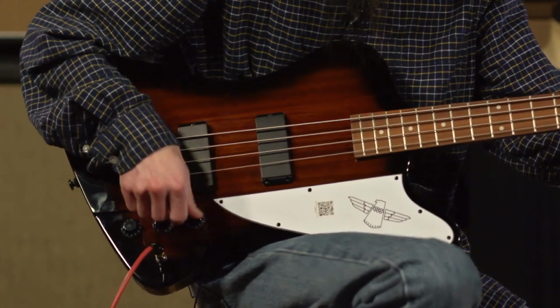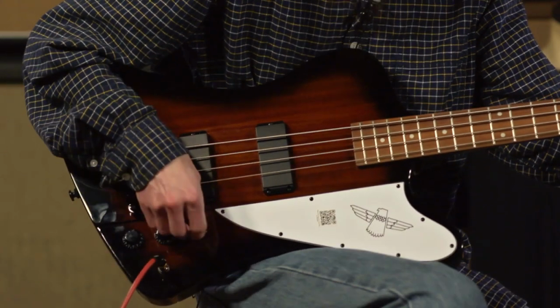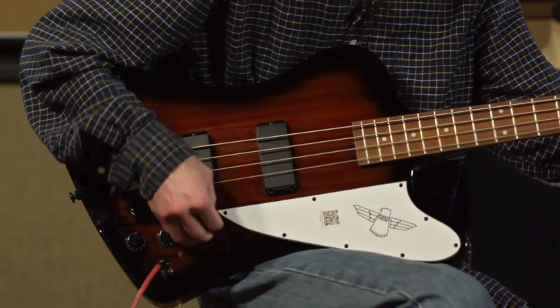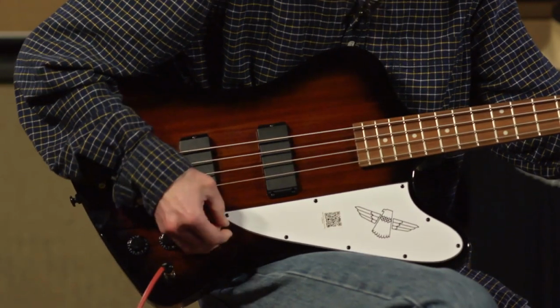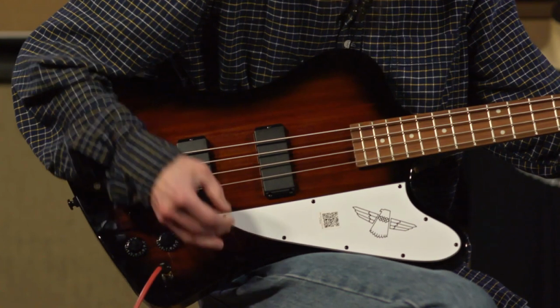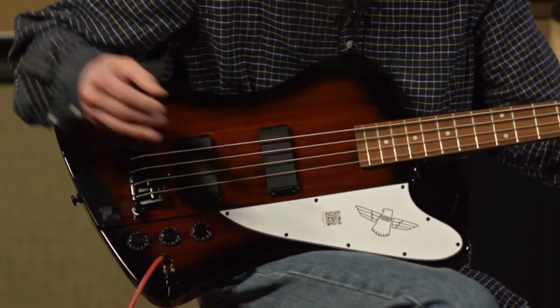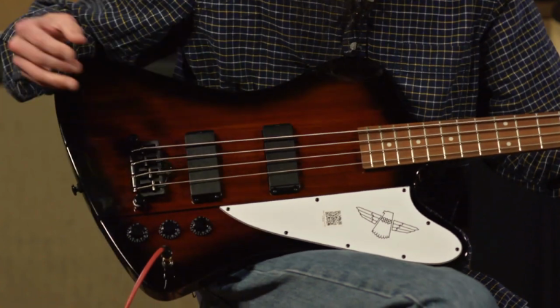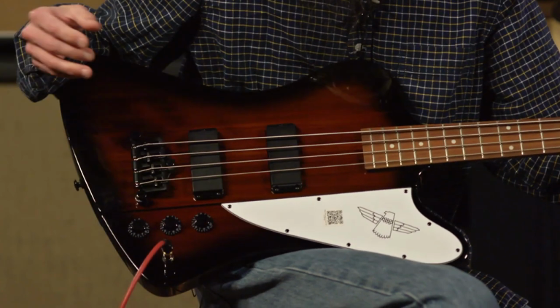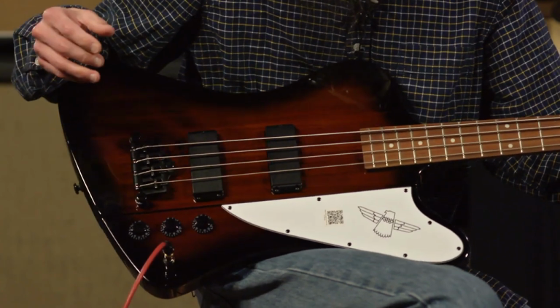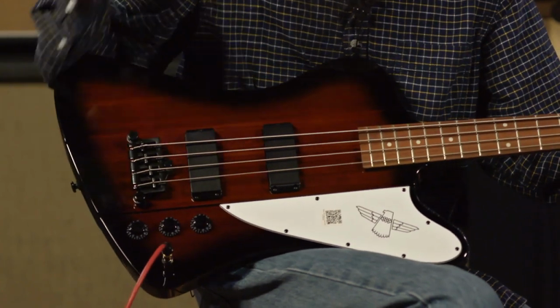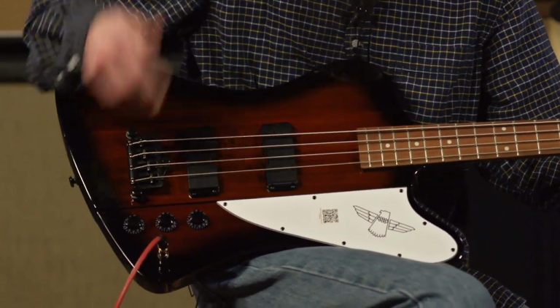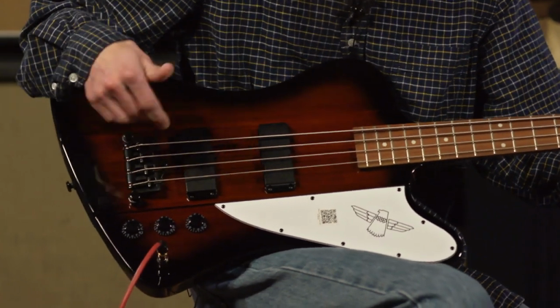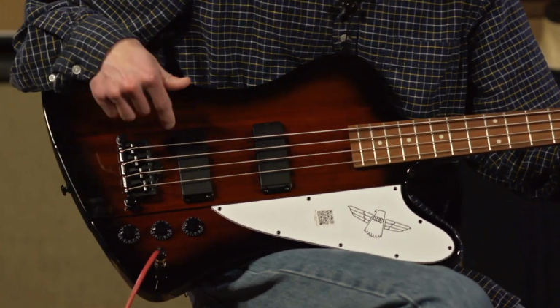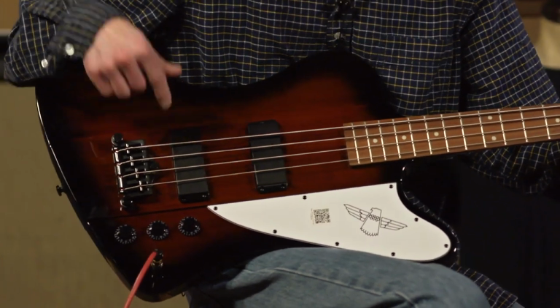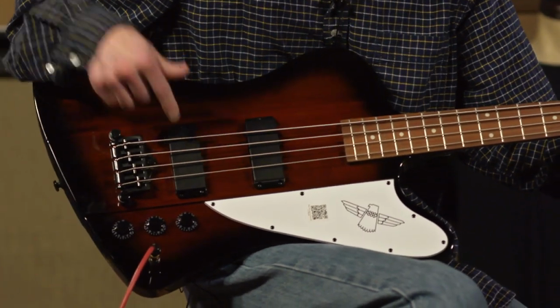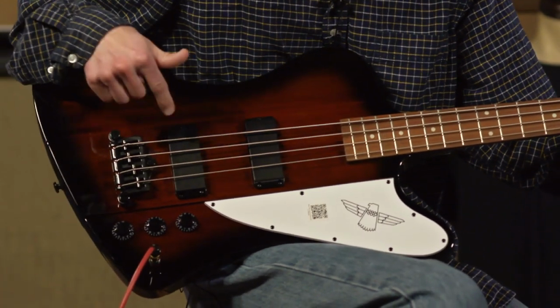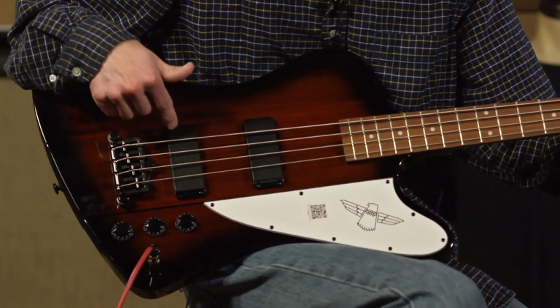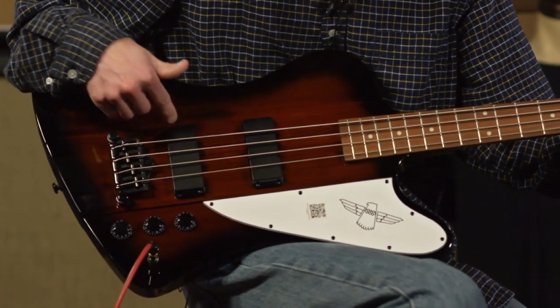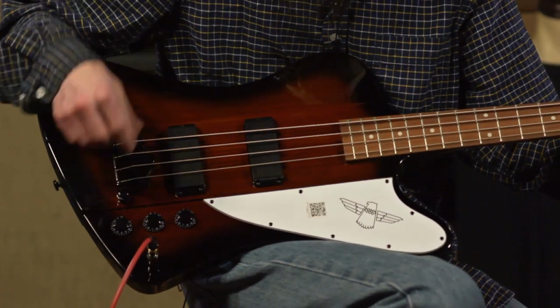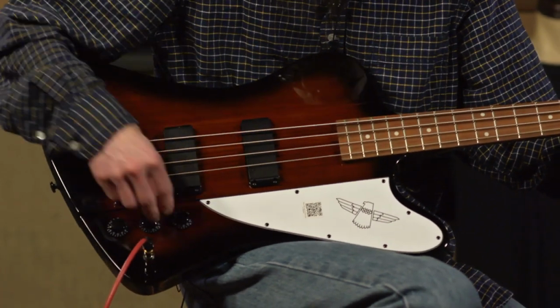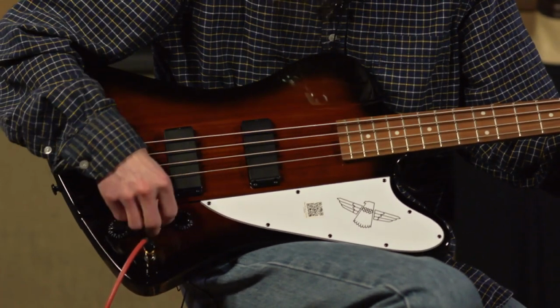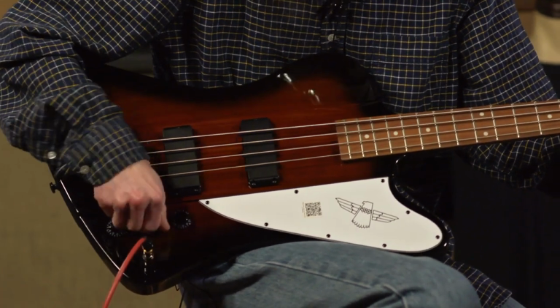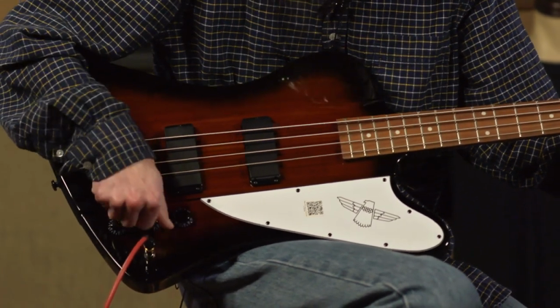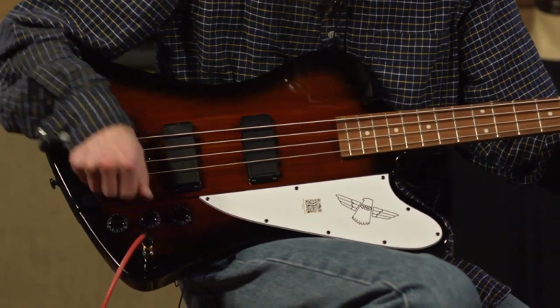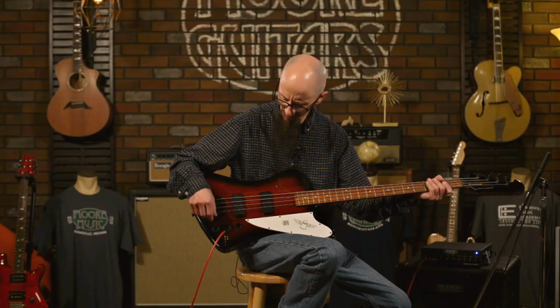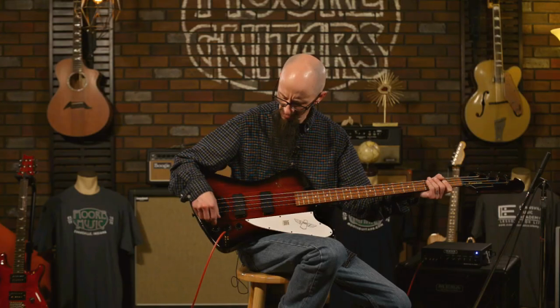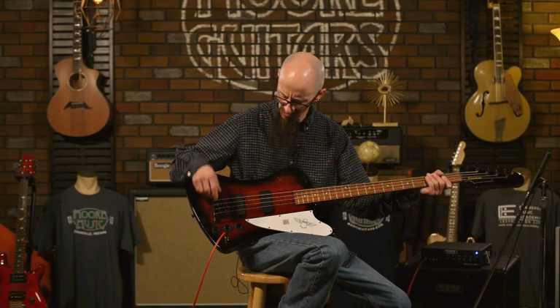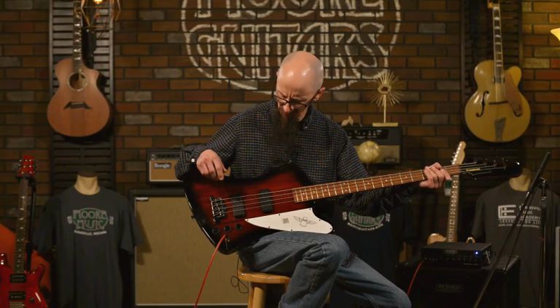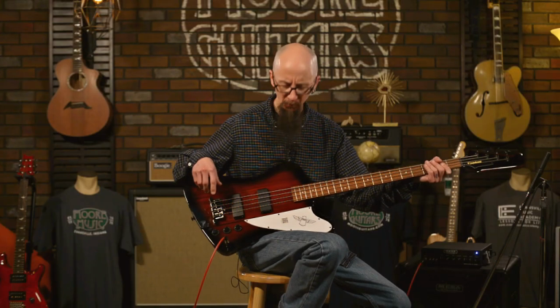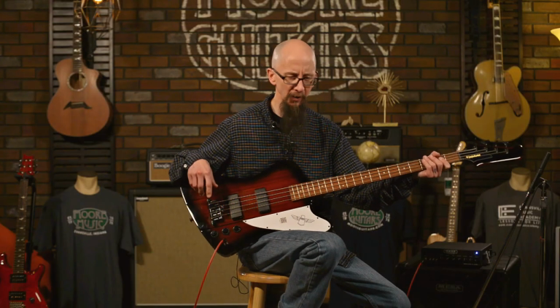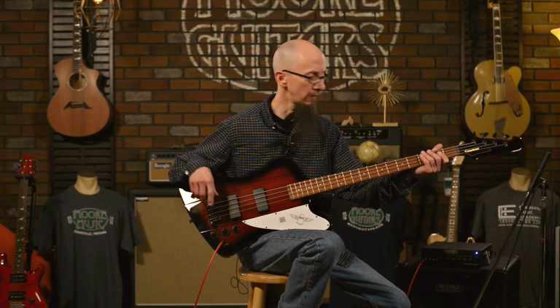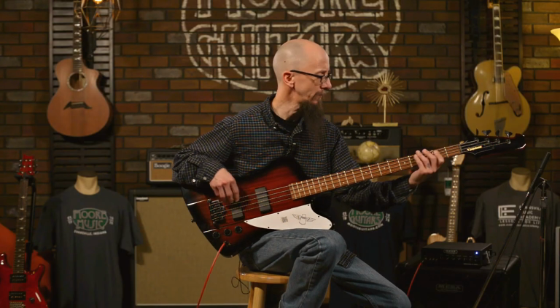Now this is where this bass really shines. This treble pickup — I absolutely love it.